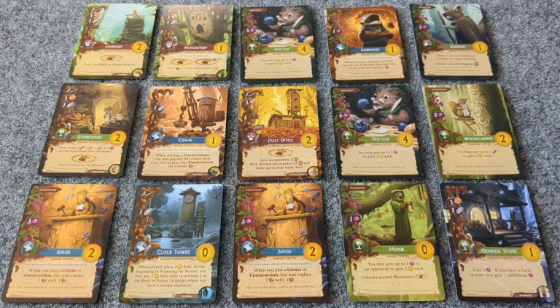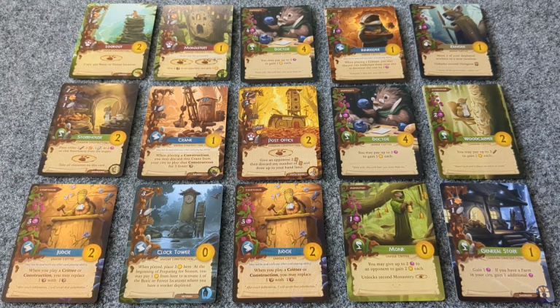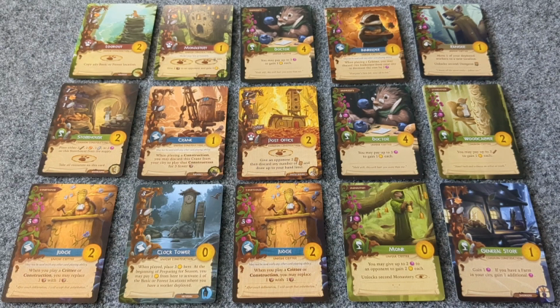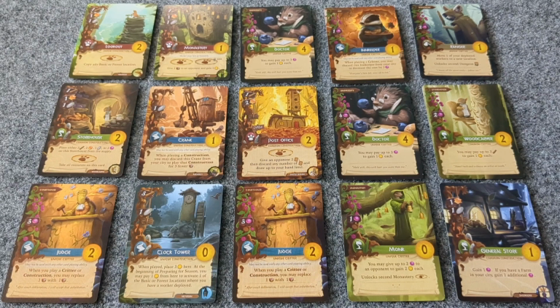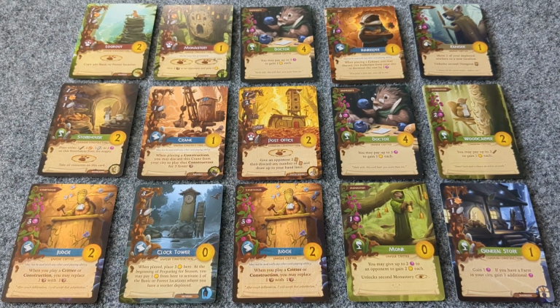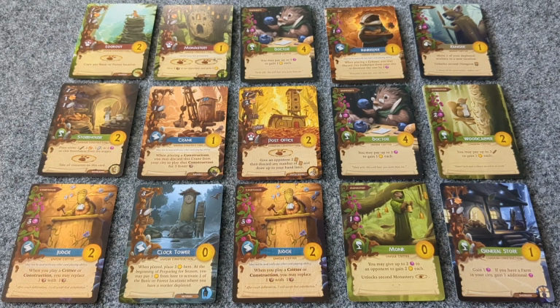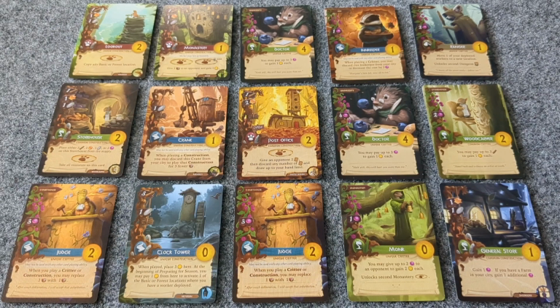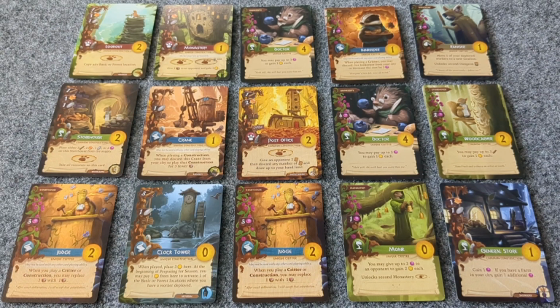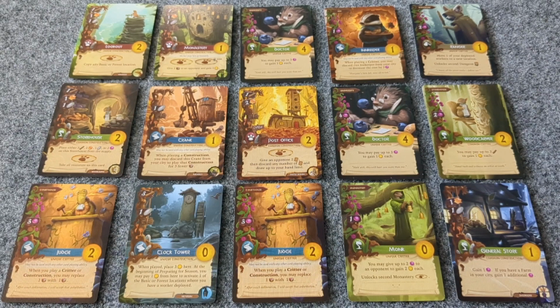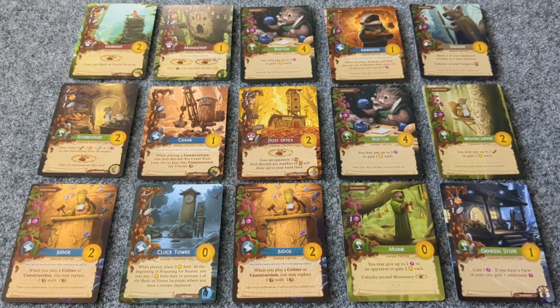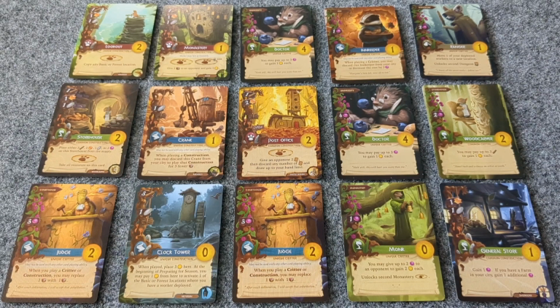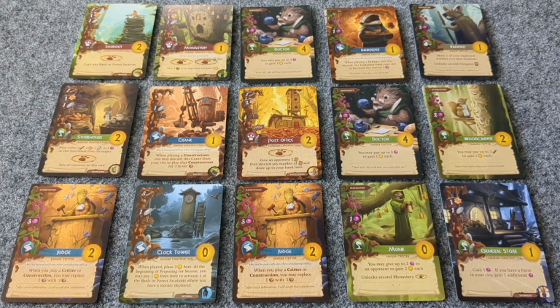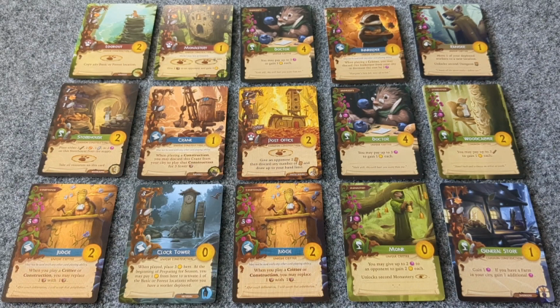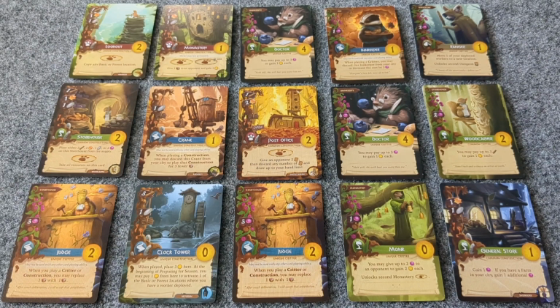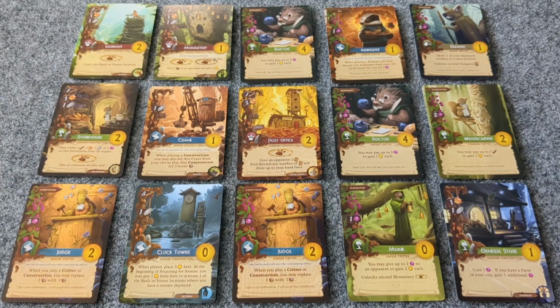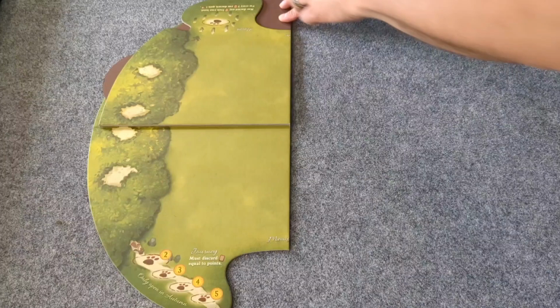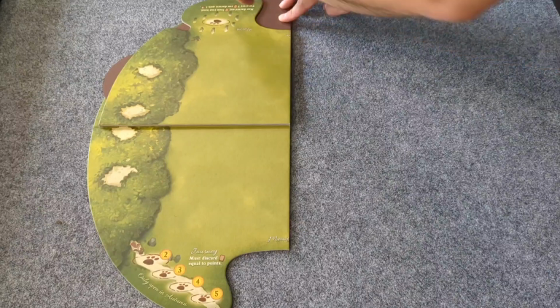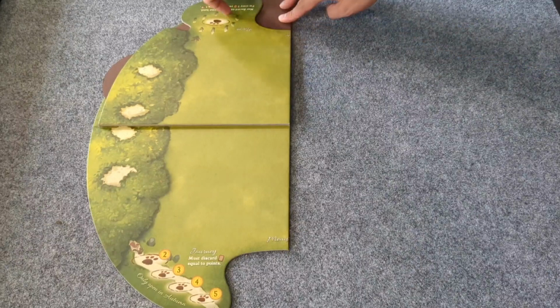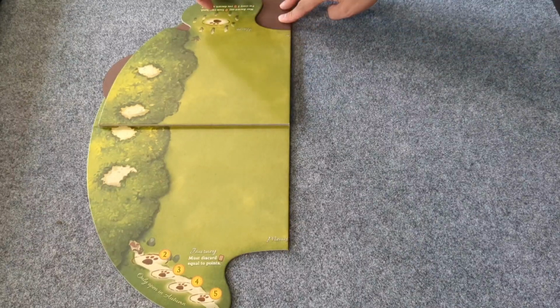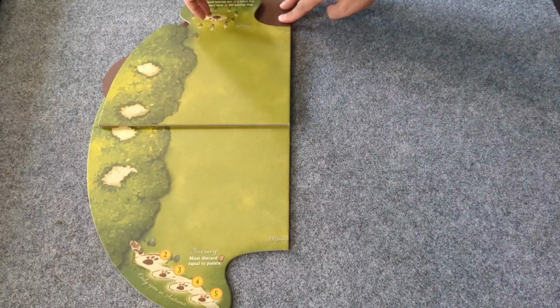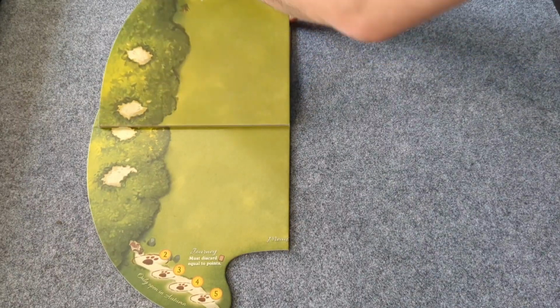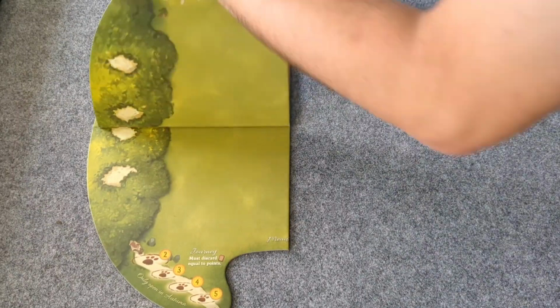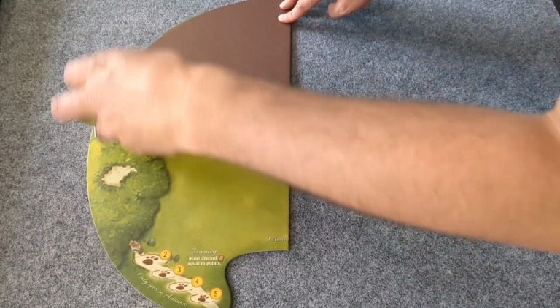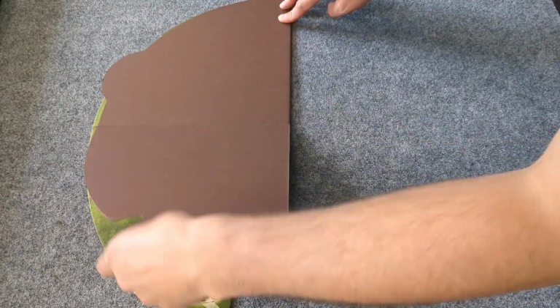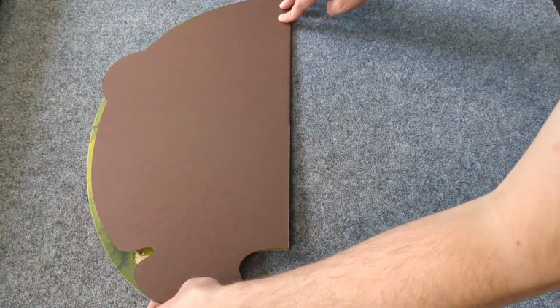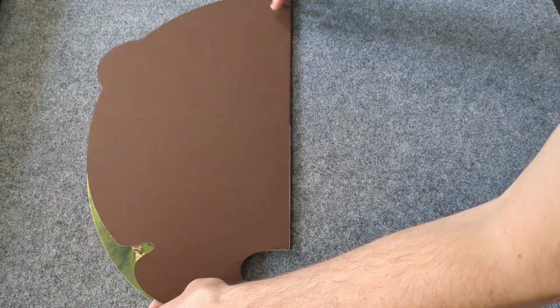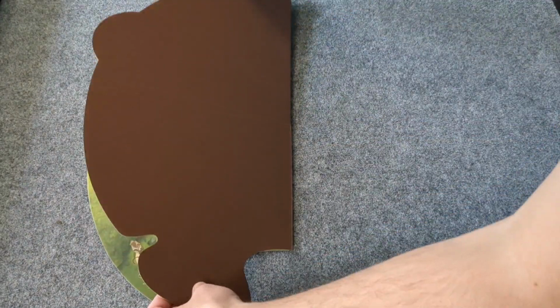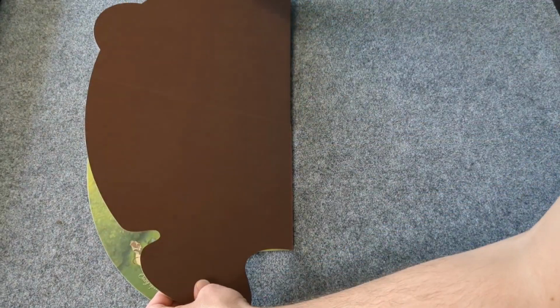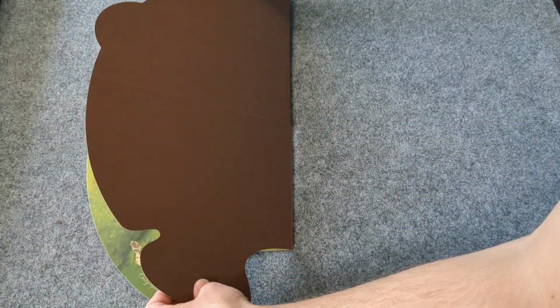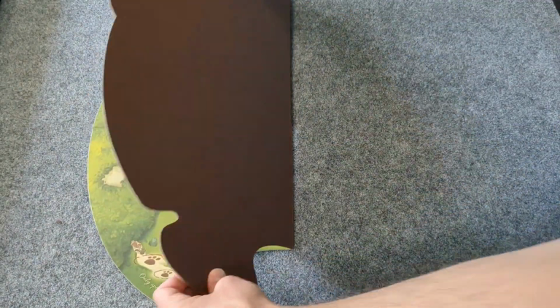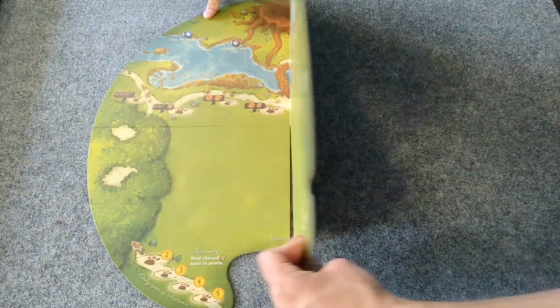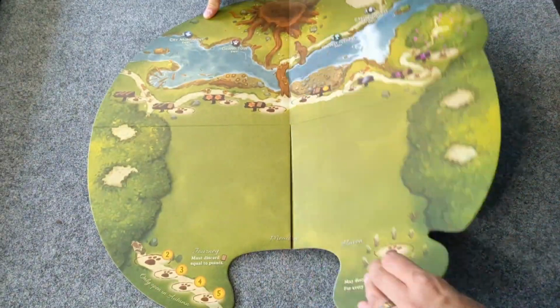And now let's learn how to set up the game. We'll start by placing the game board on the table.